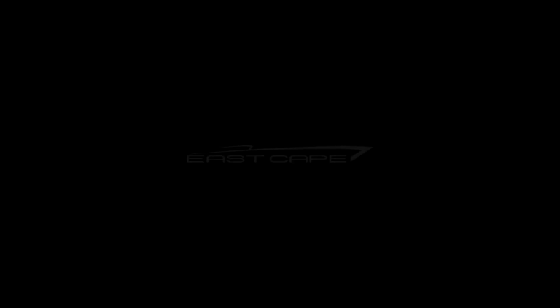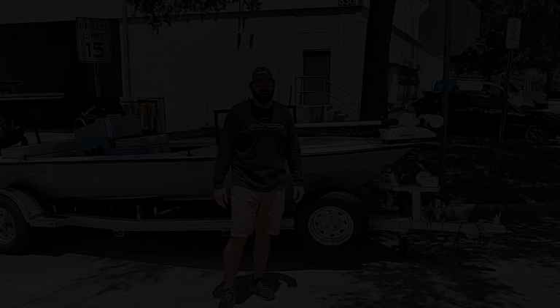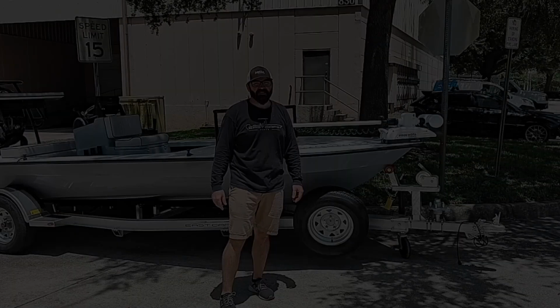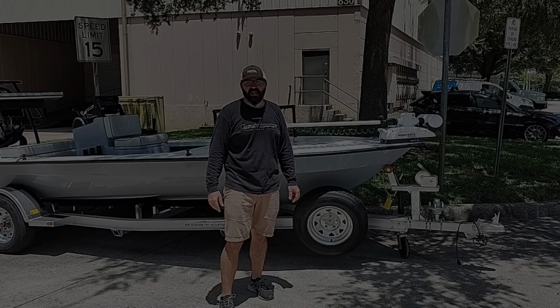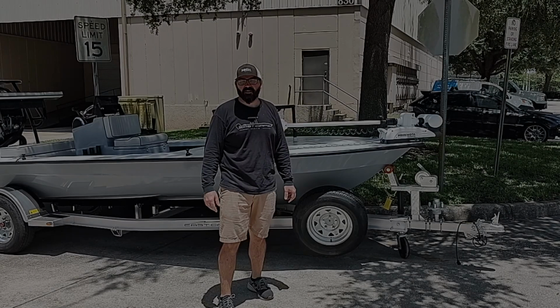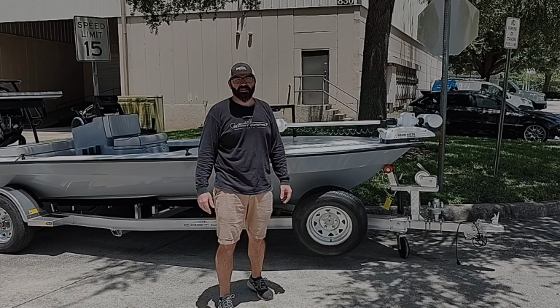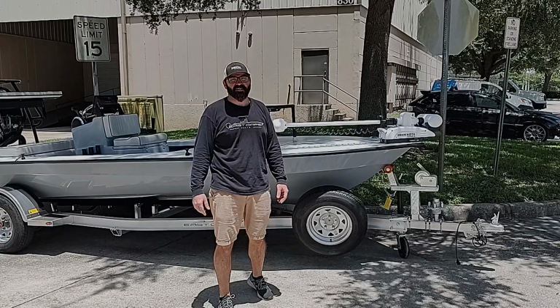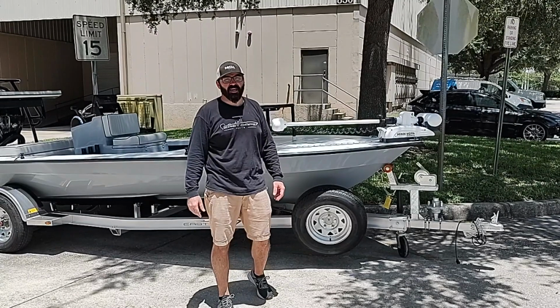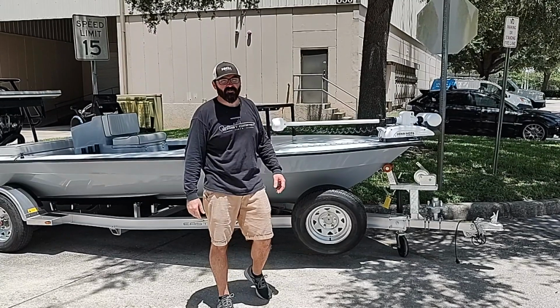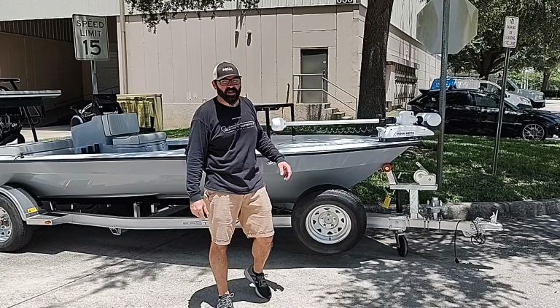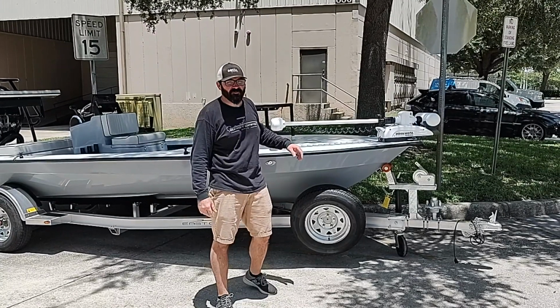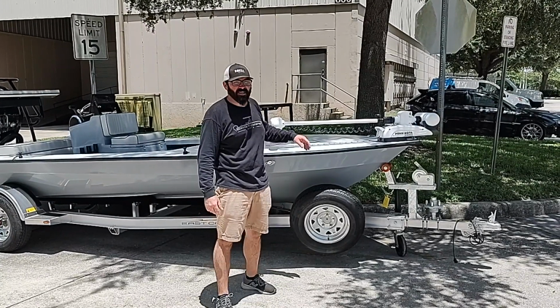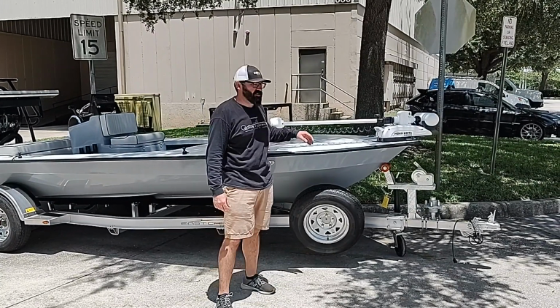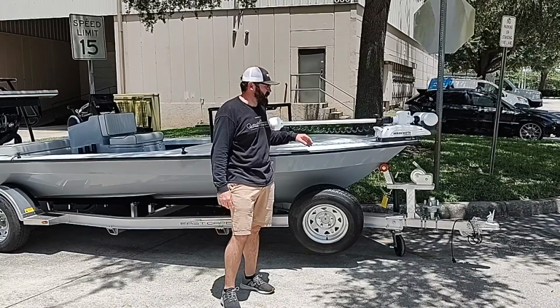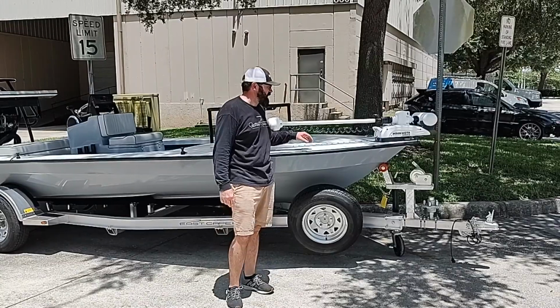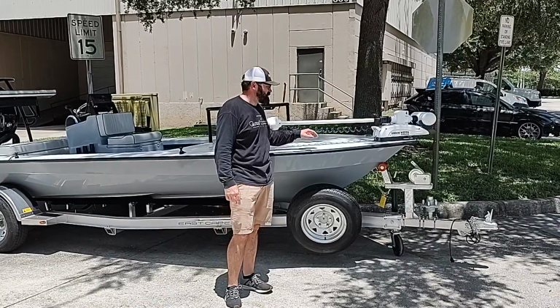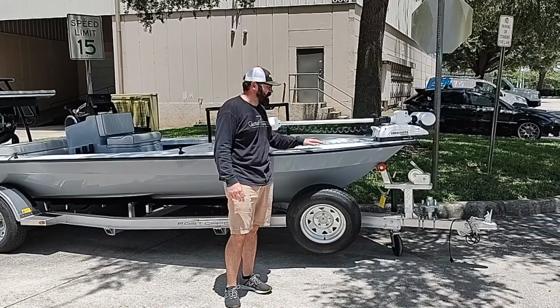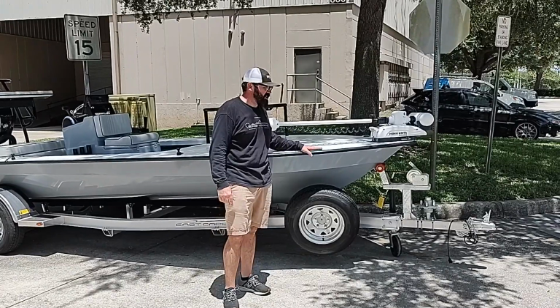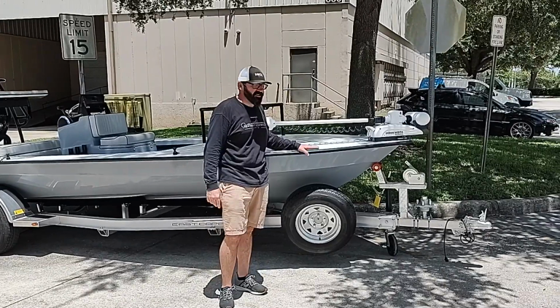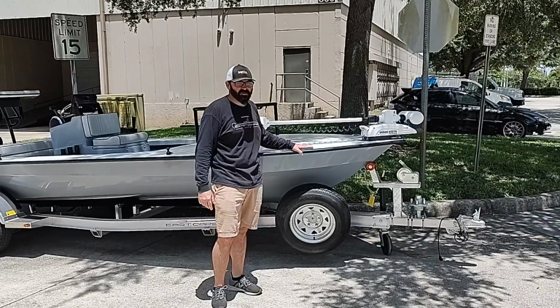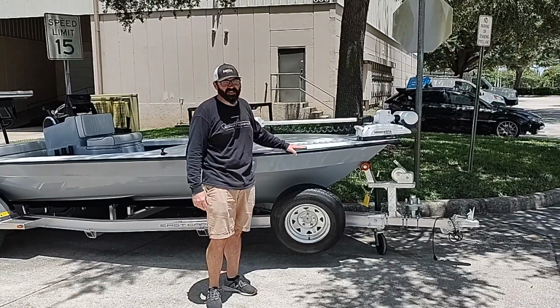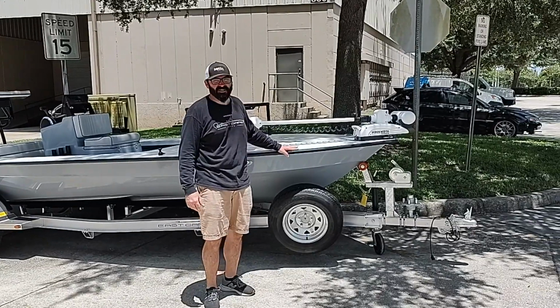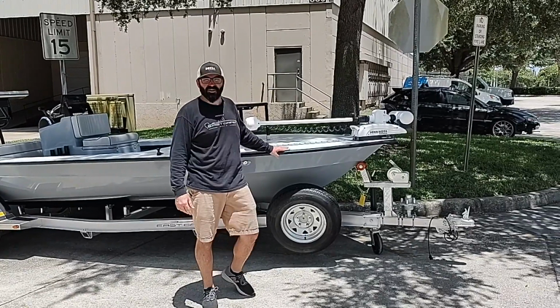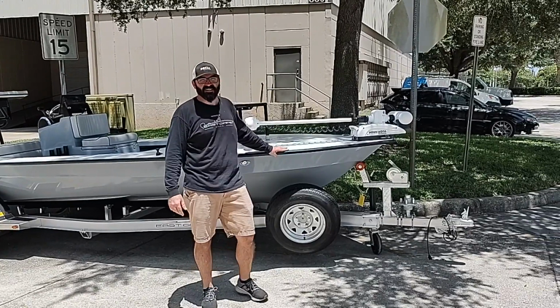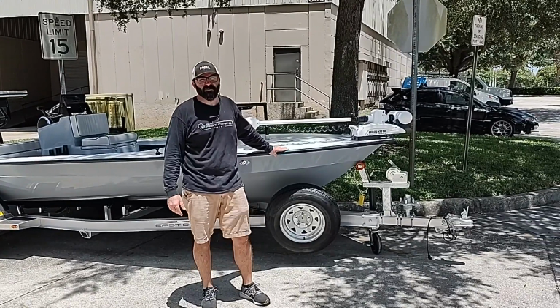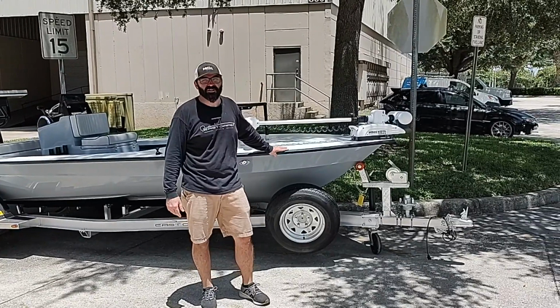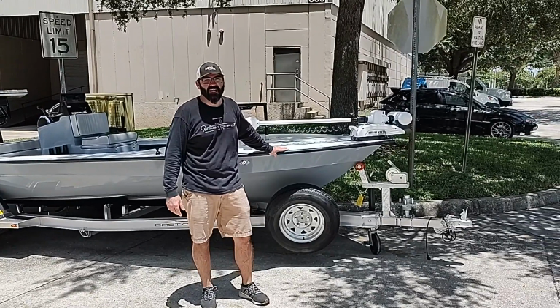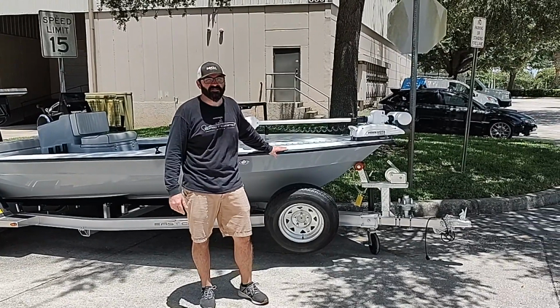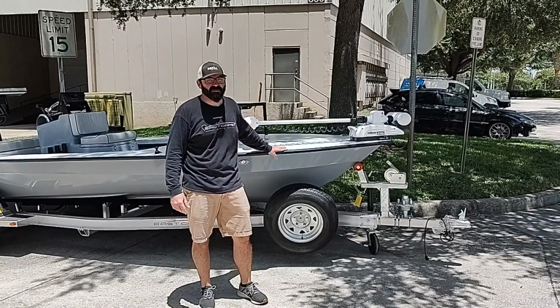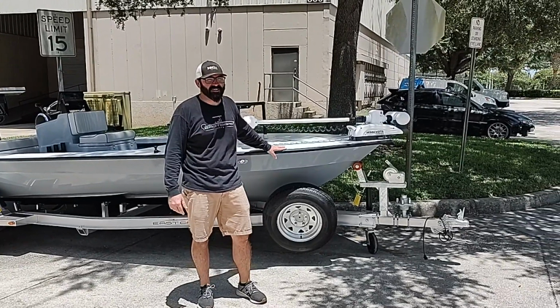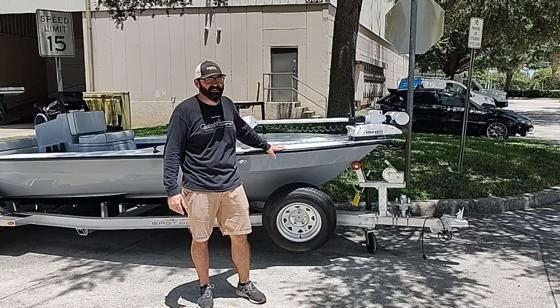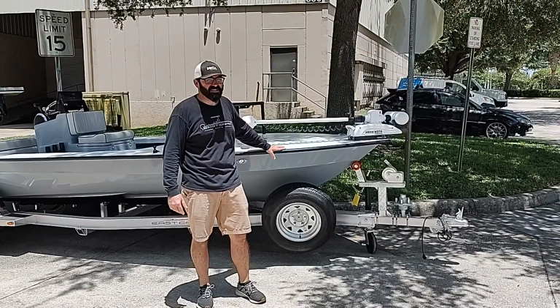Hi guys, it's Adam with East Cape. Got another VHB at our shop today. This one's going to be split in time between Jacksonville and Texas.